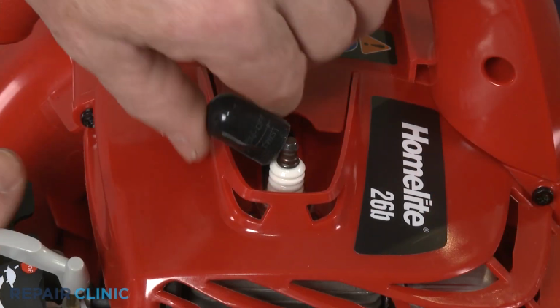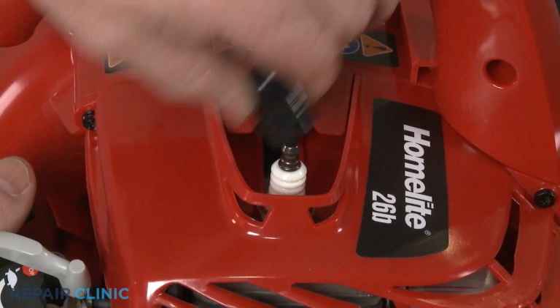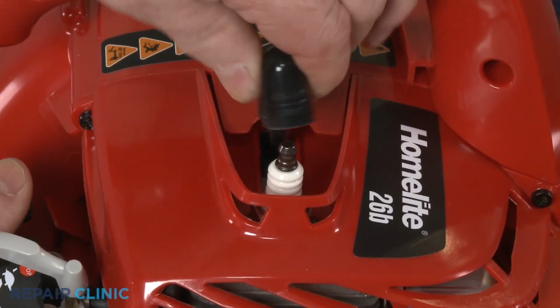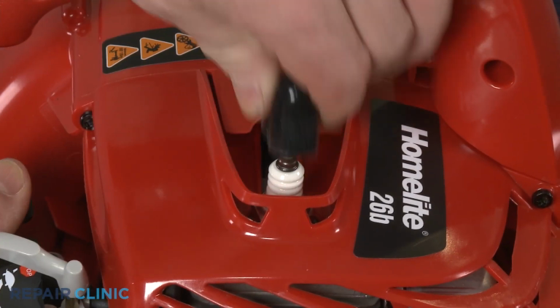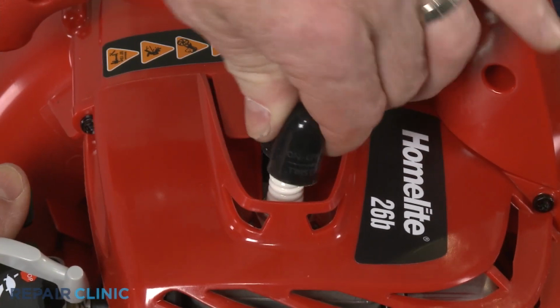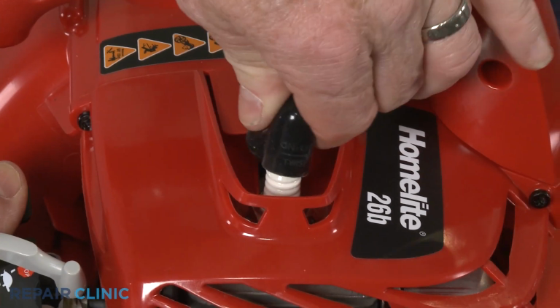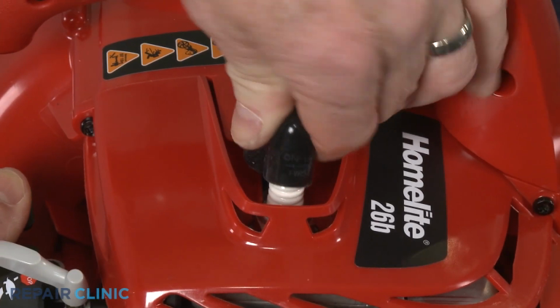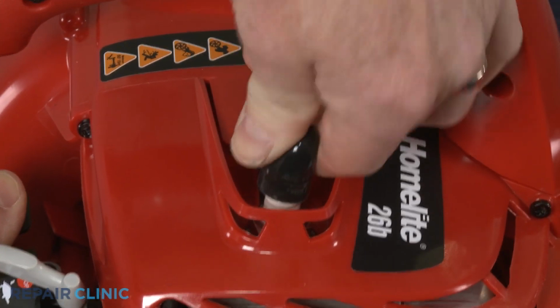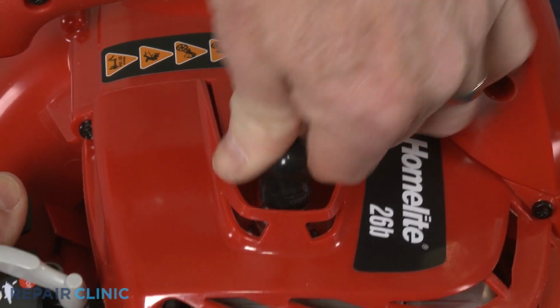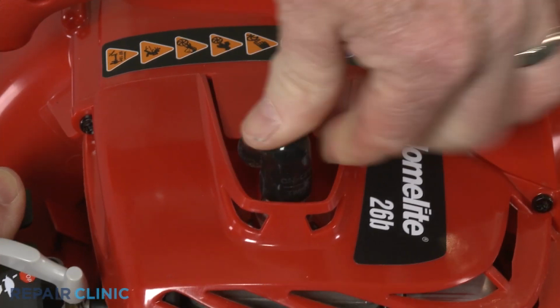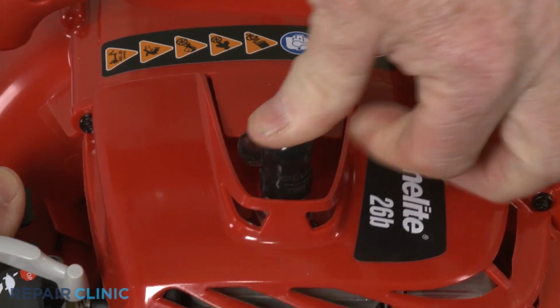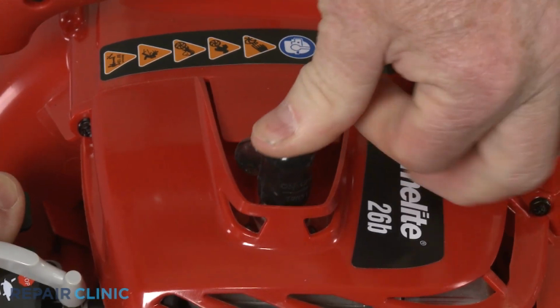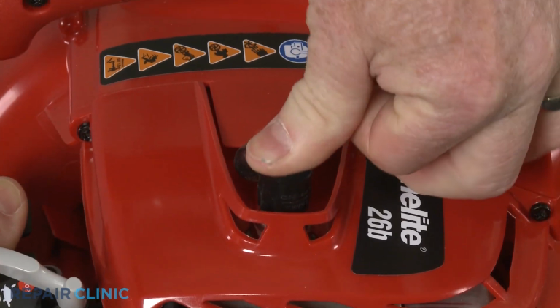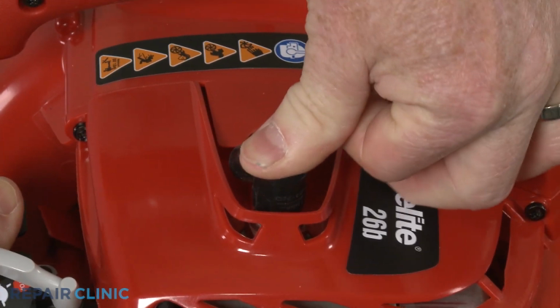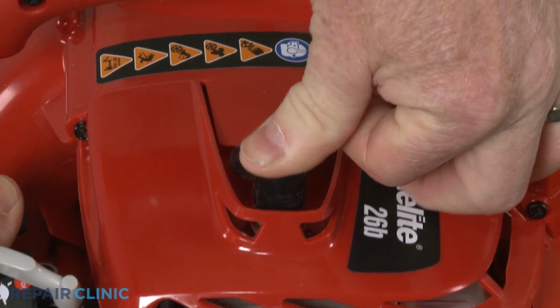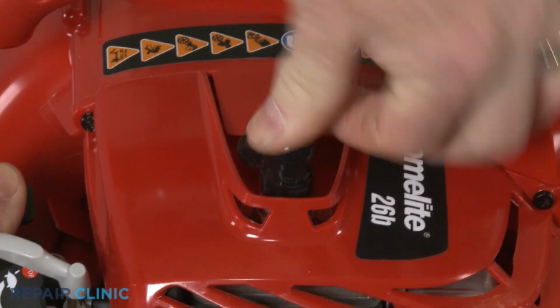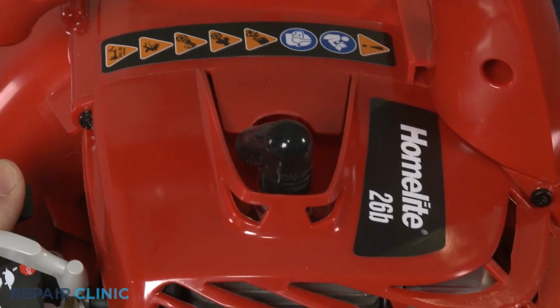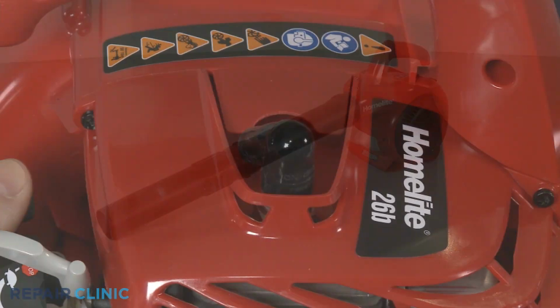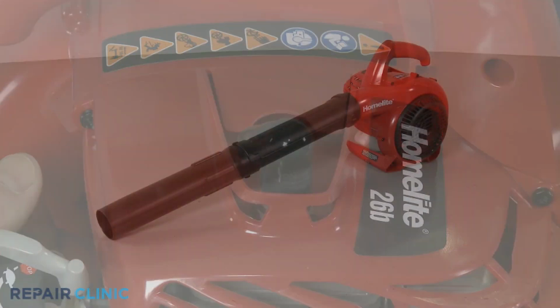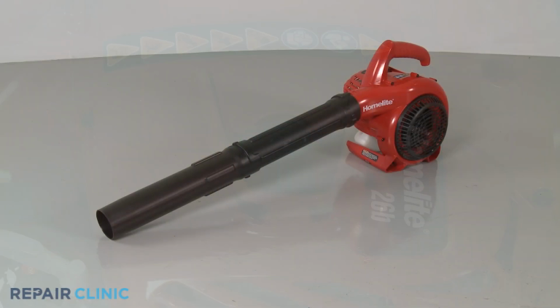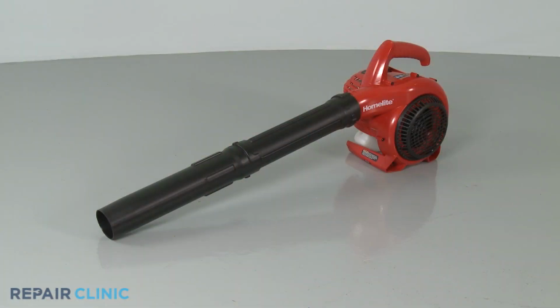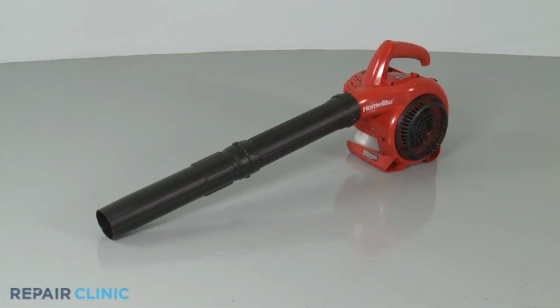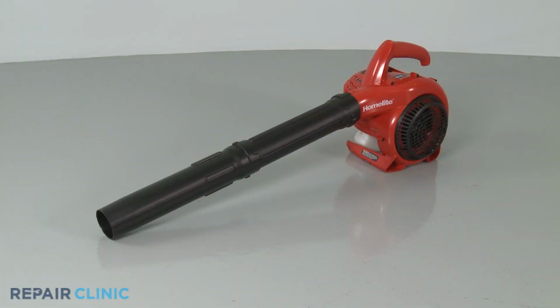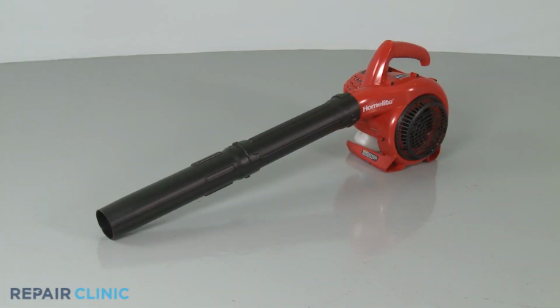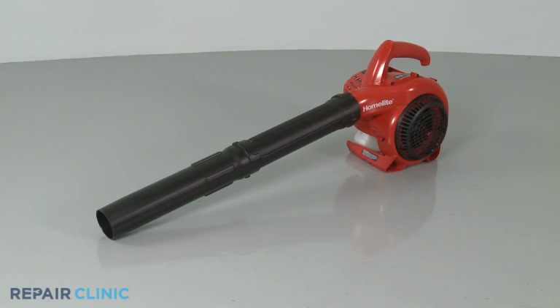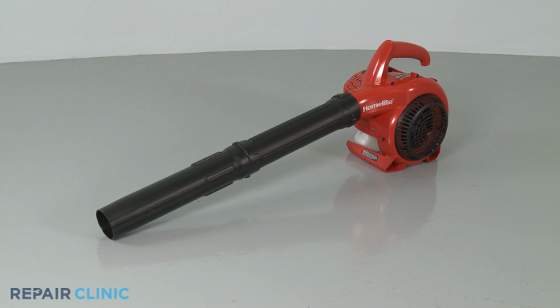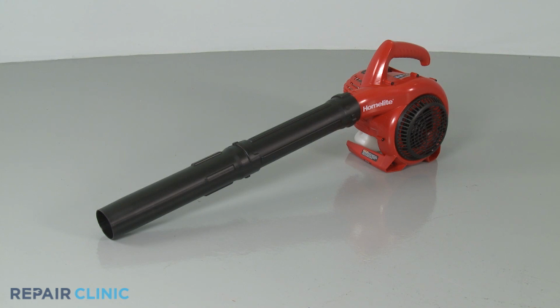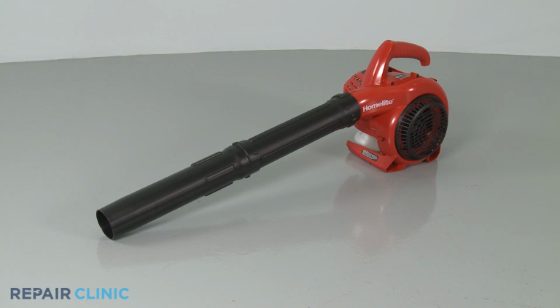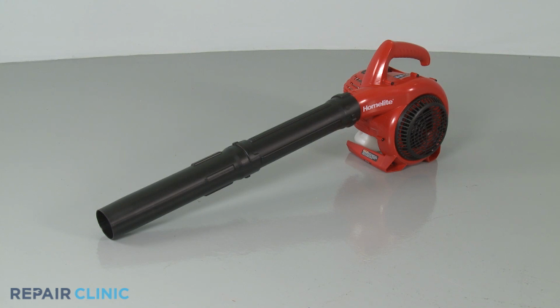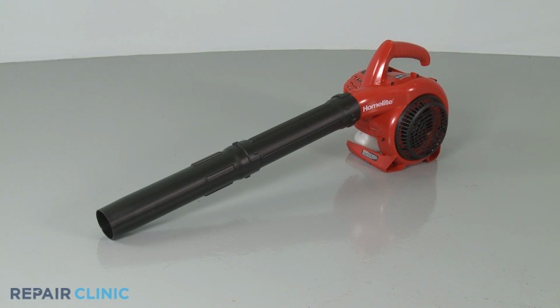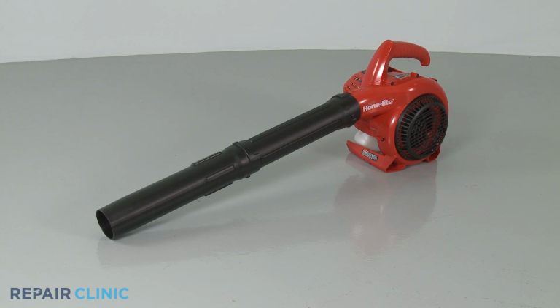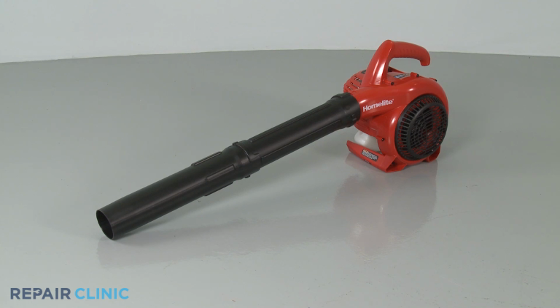Reattach the wire and boot to the spark plug, and your leaf blower should be ready for use.